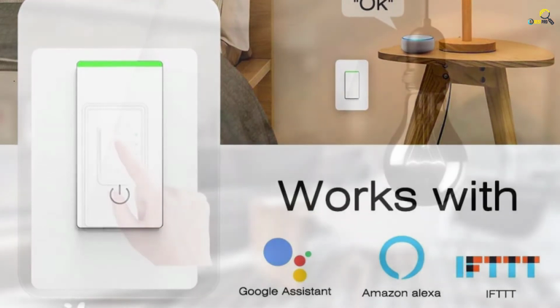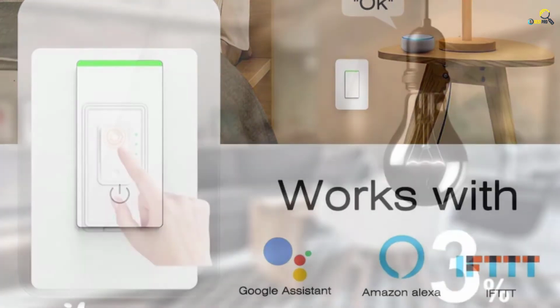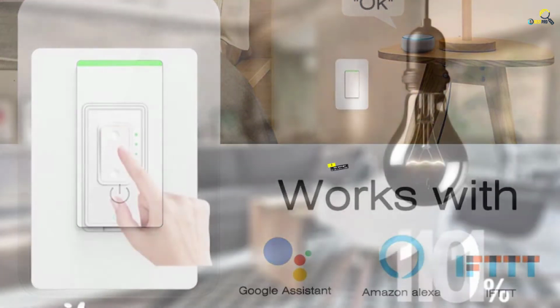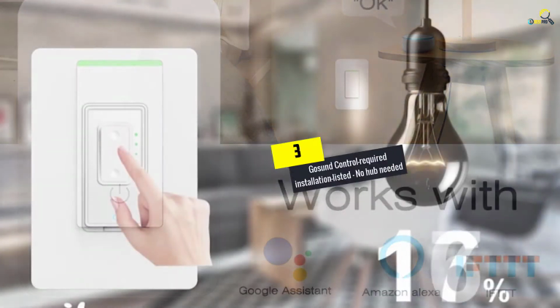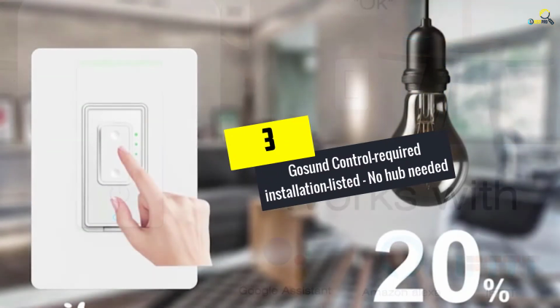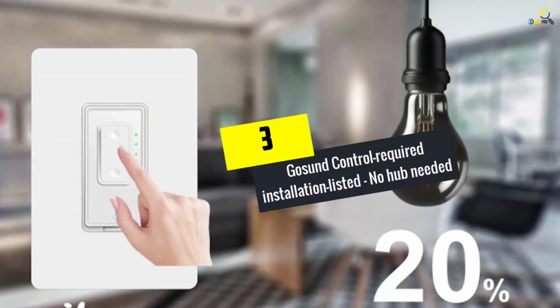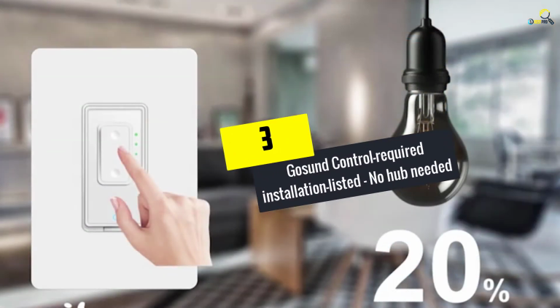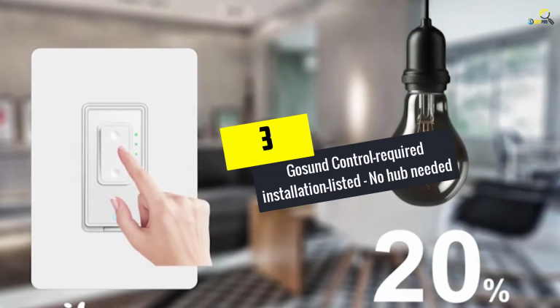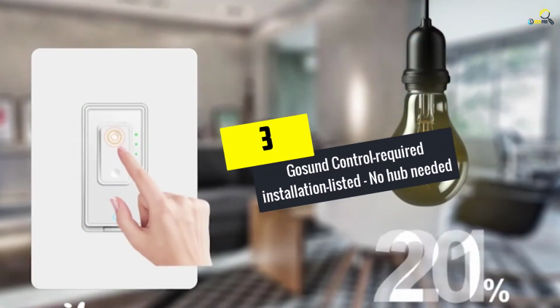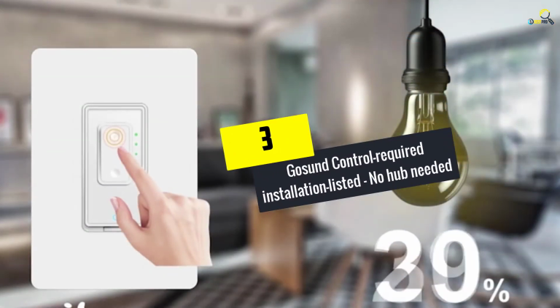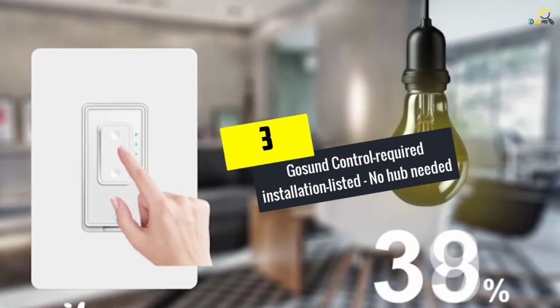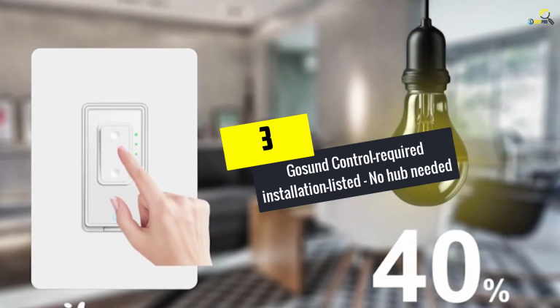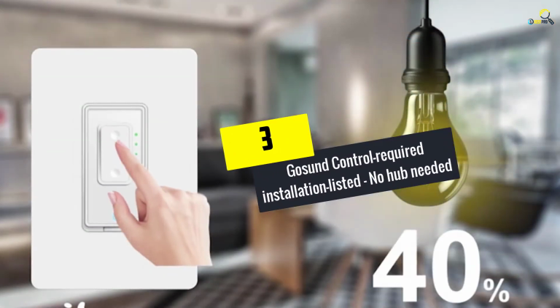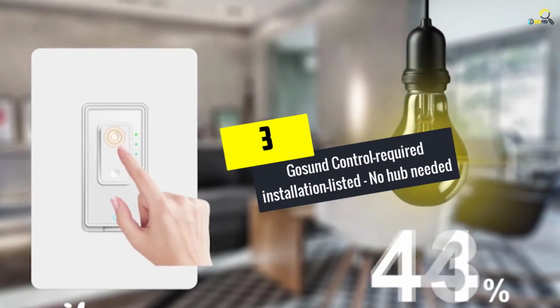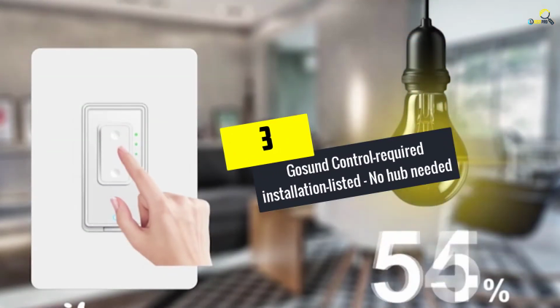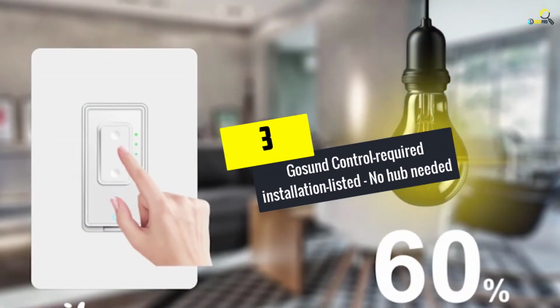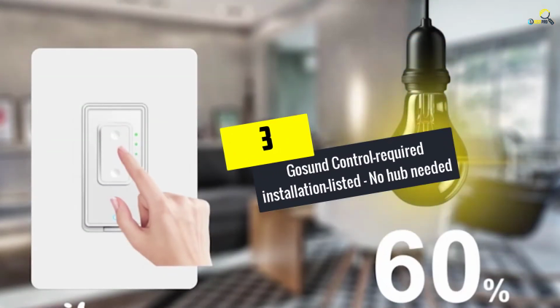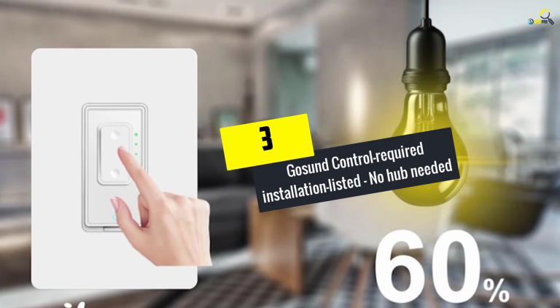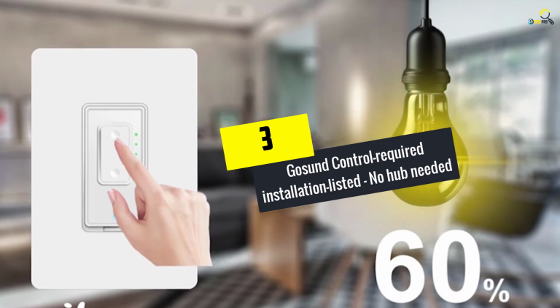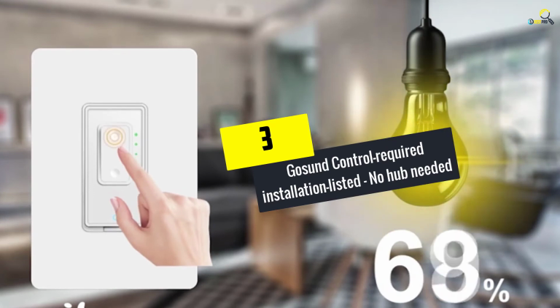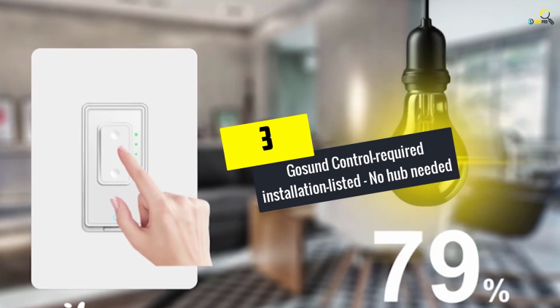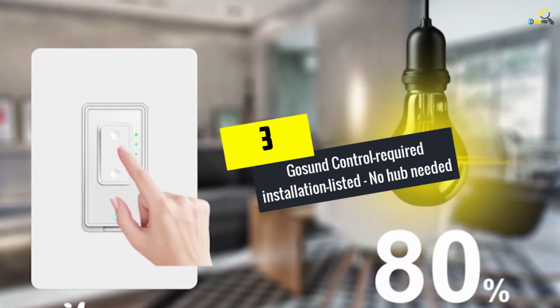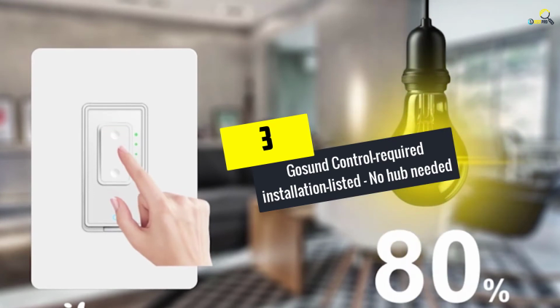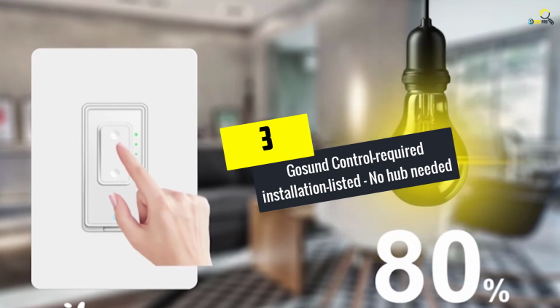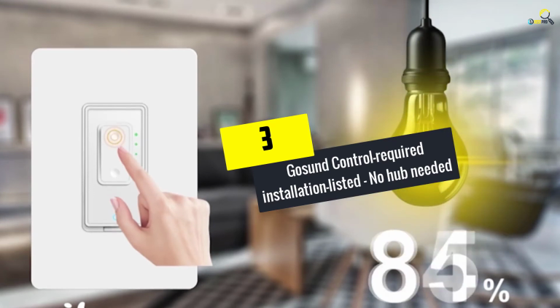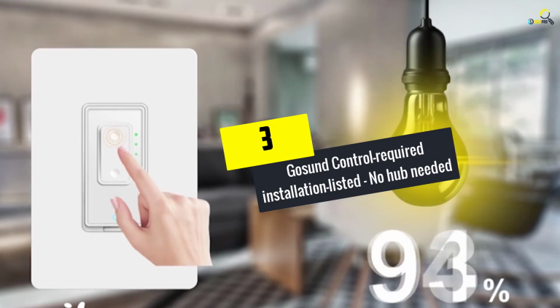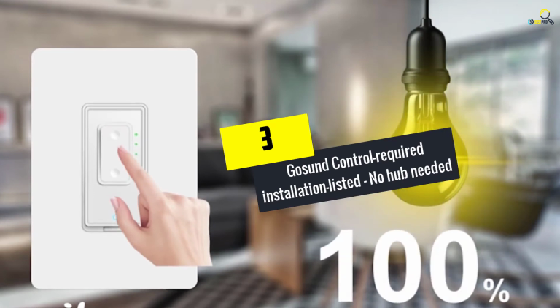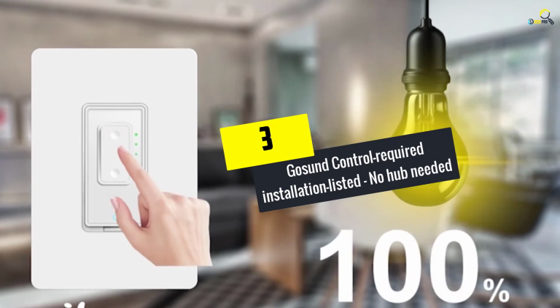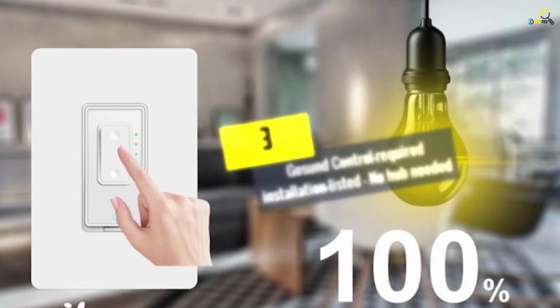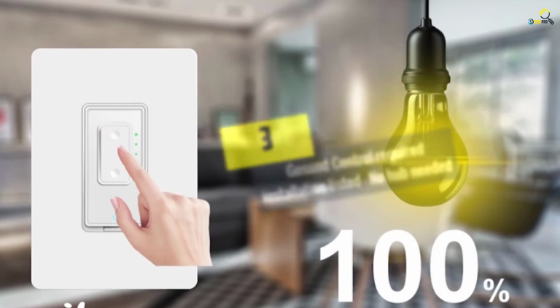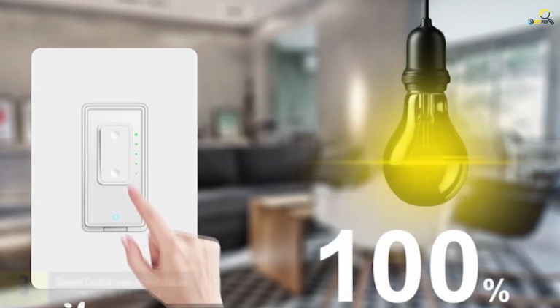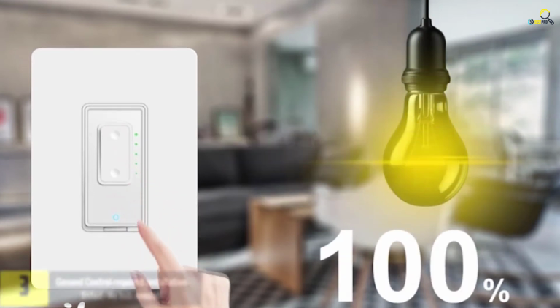At number 3, we have the Gosund Smart Light Switch — no hub needed.